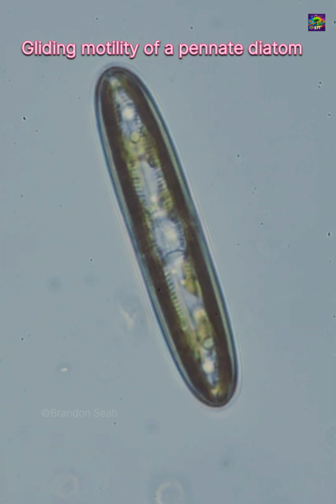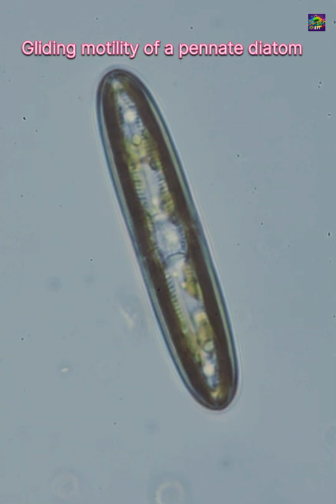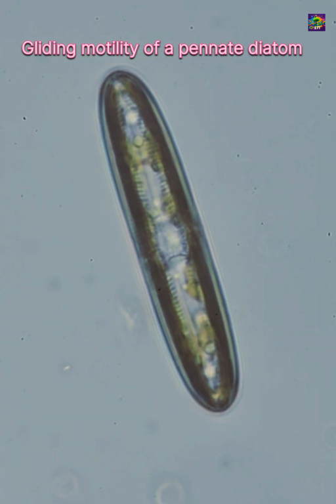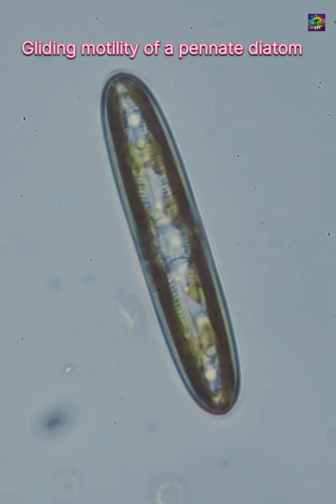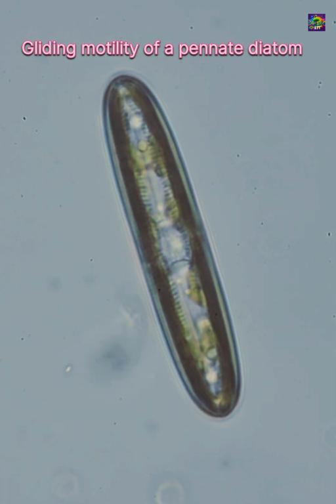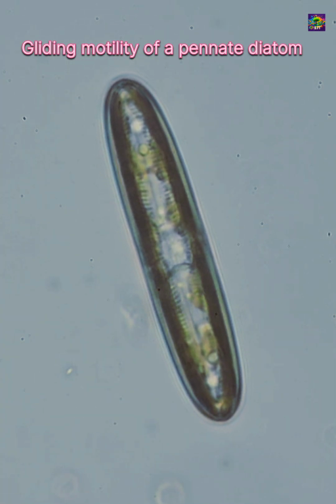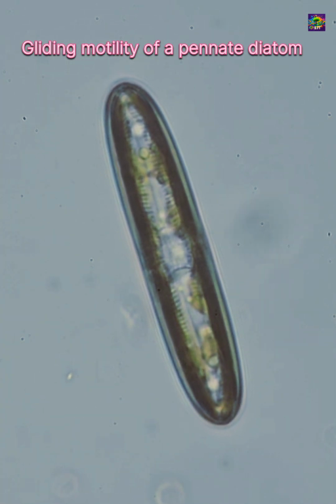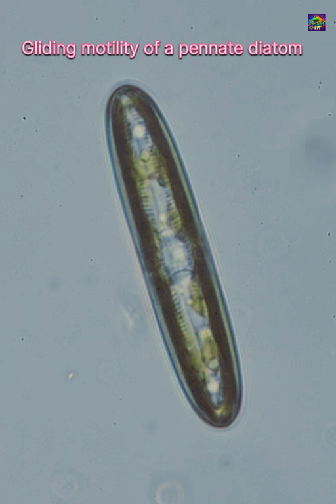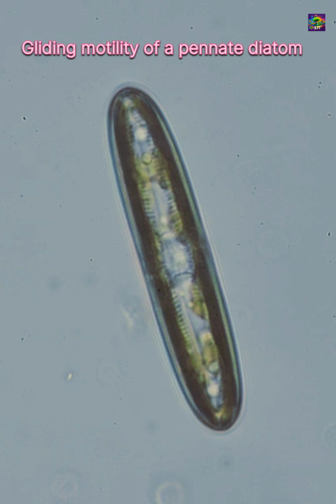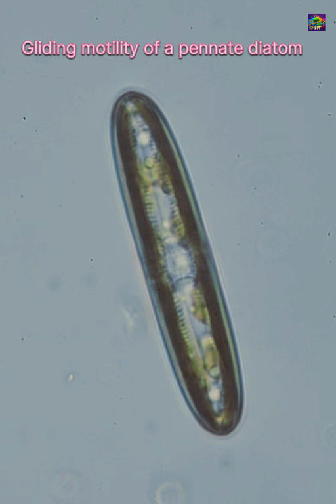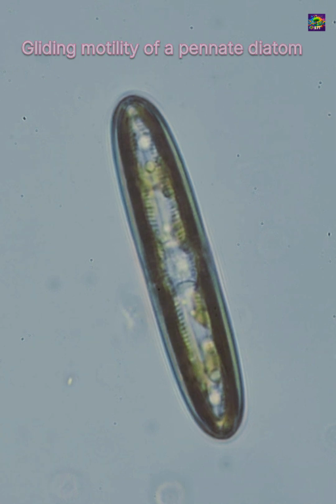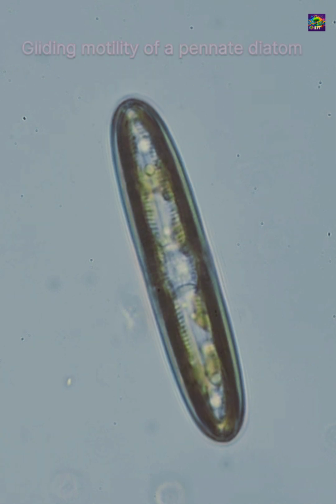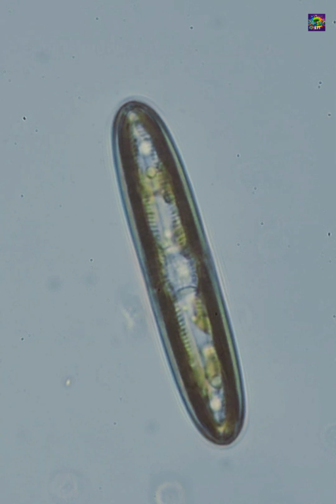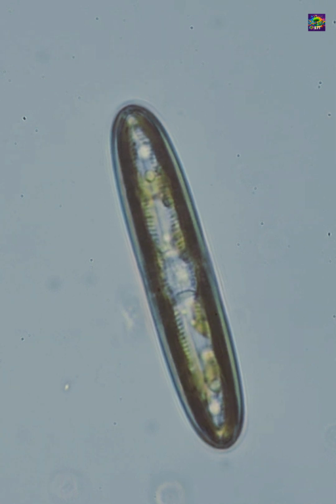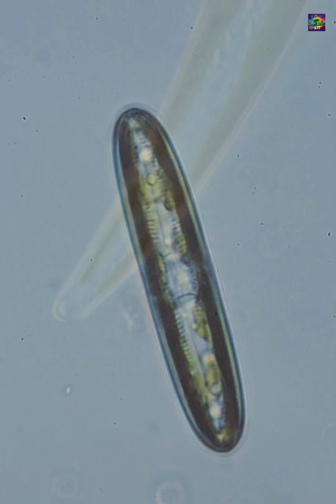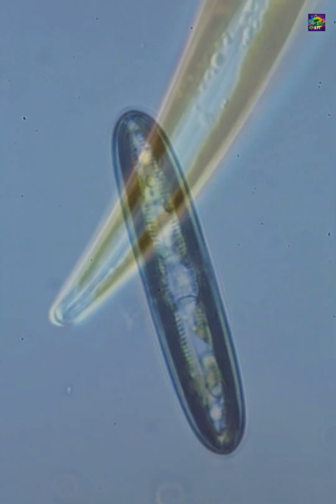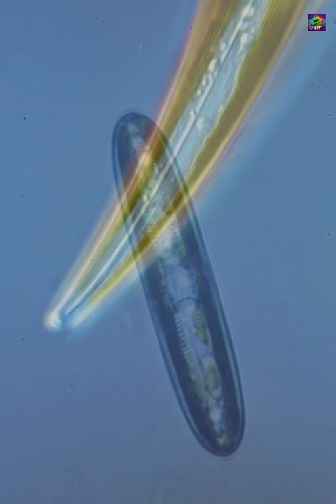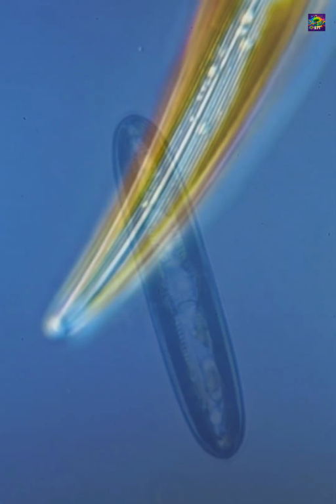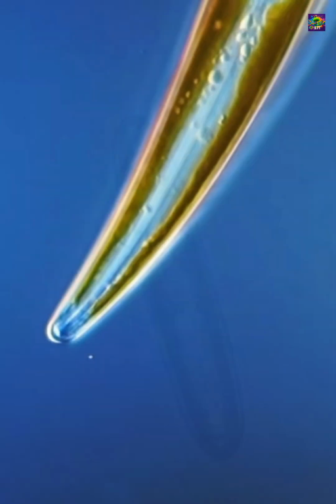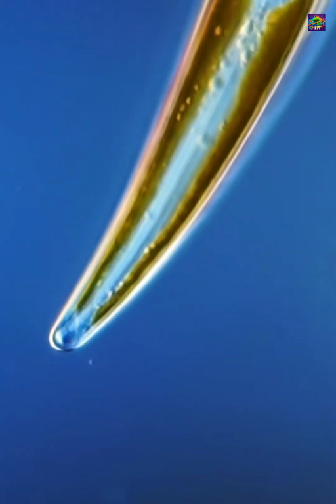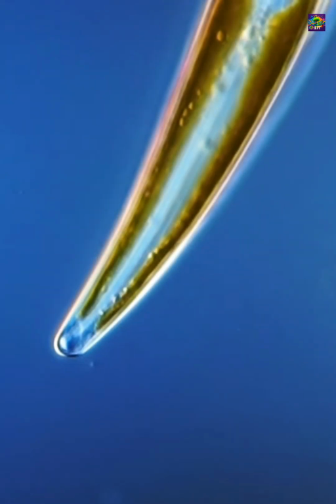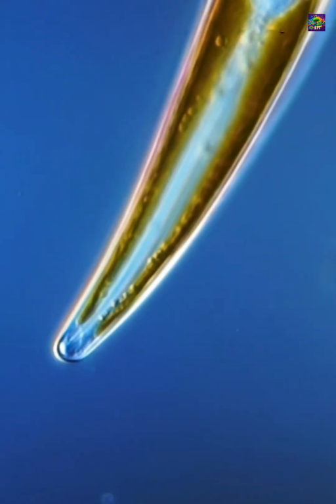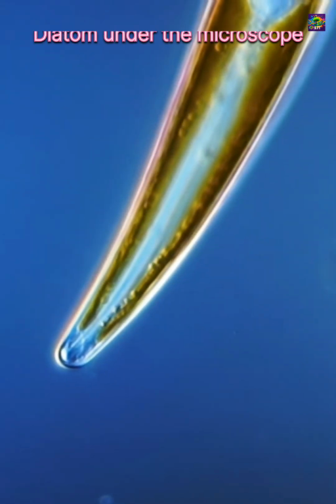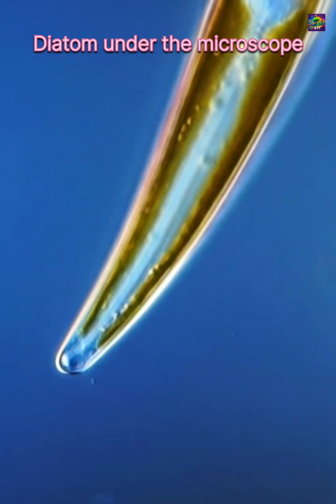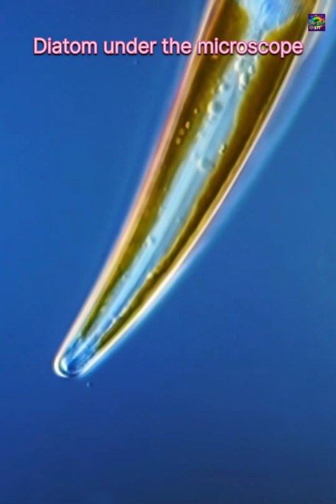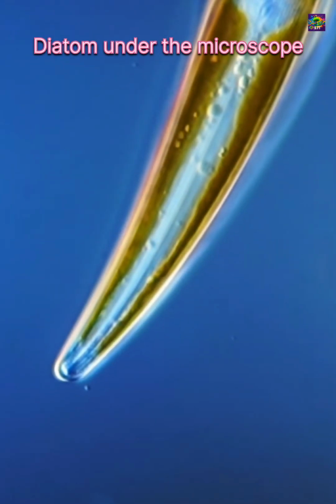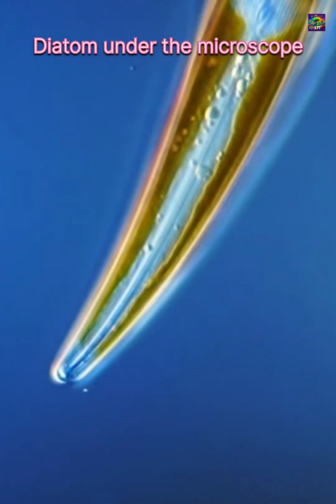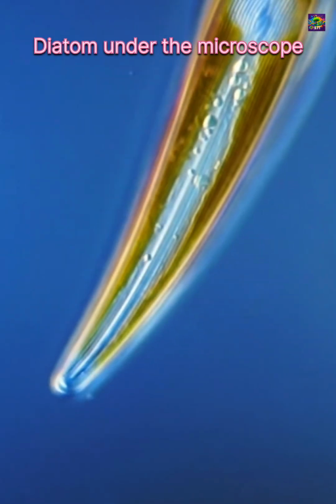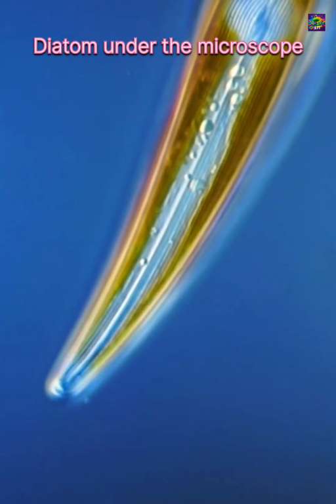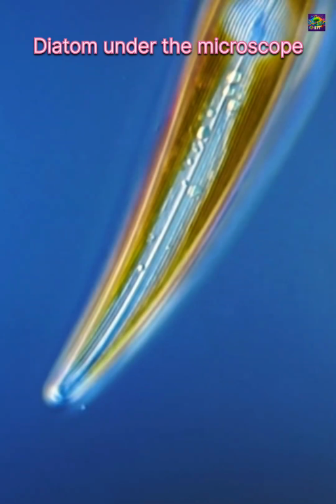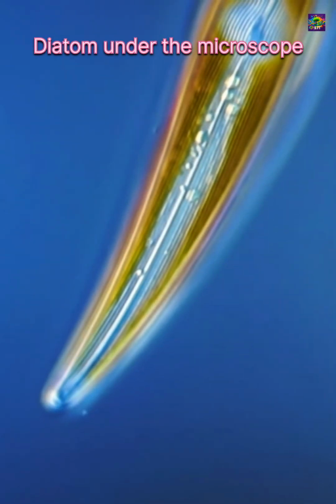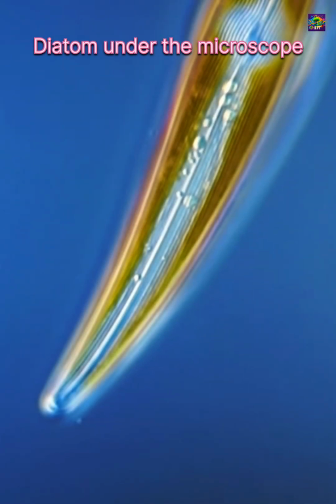These frustules form intricate, symmetrical patterns, and under the microscope they look like tiny pieces of glass art.